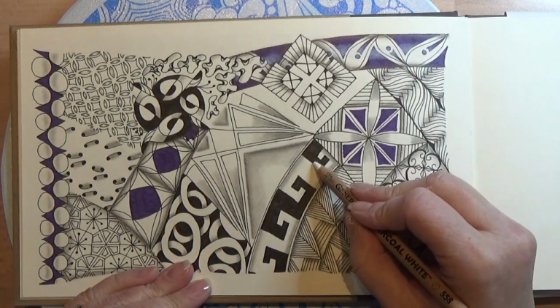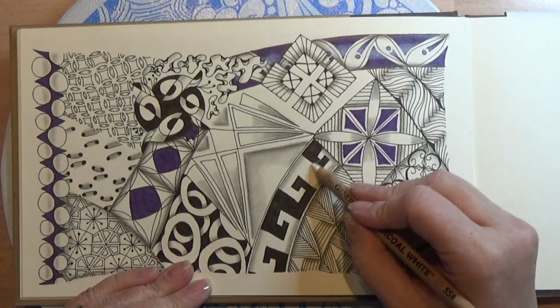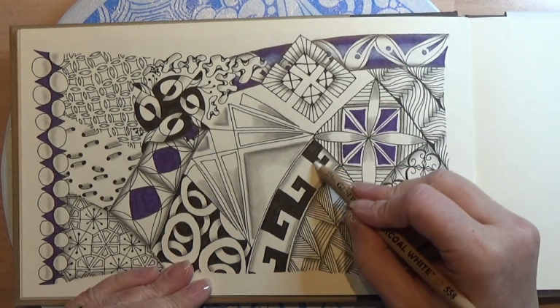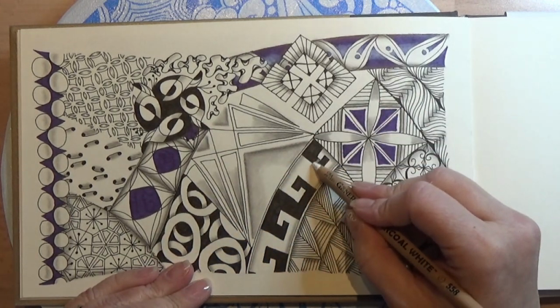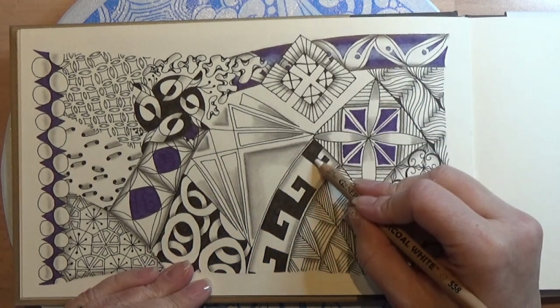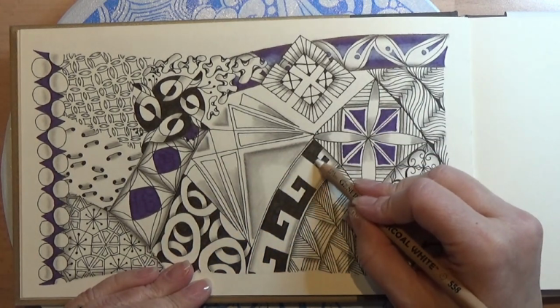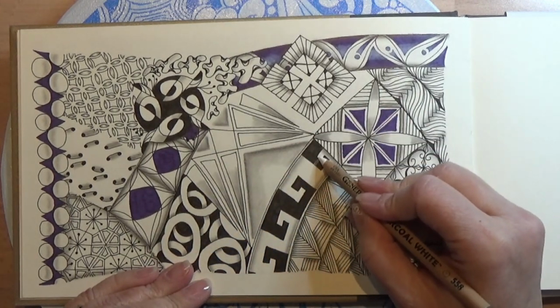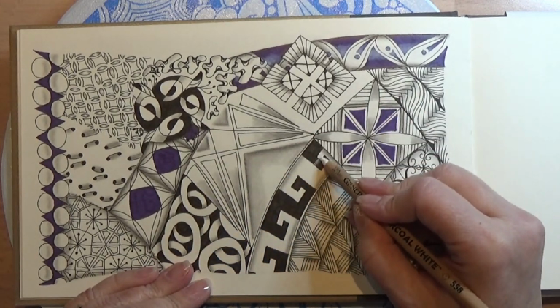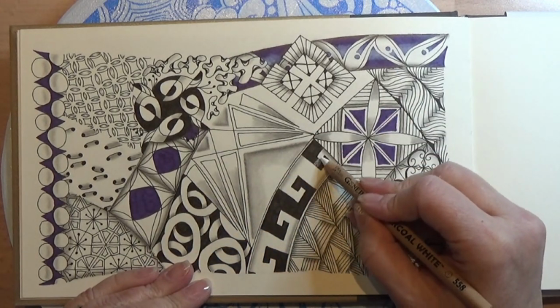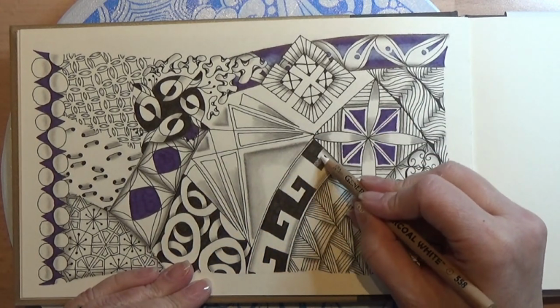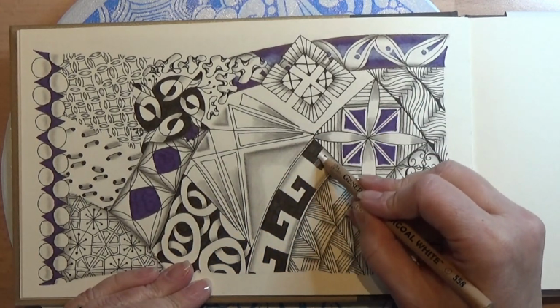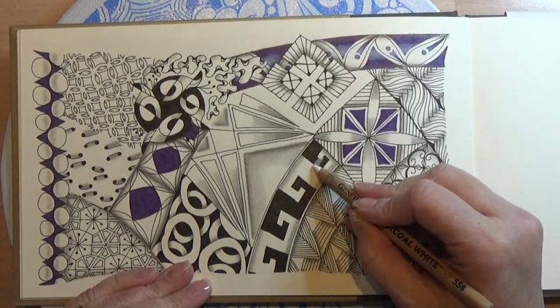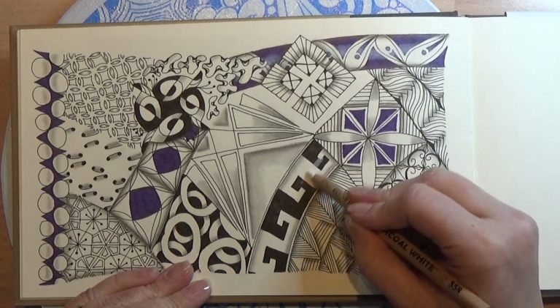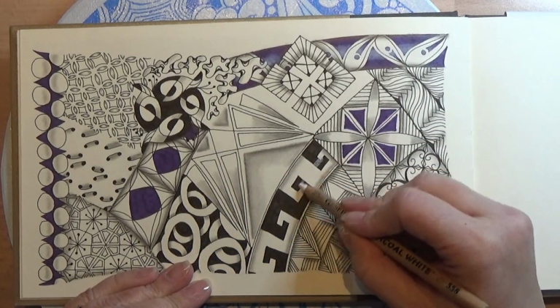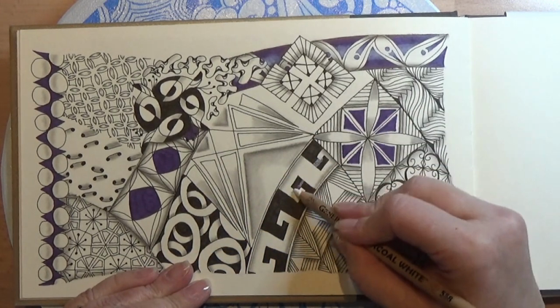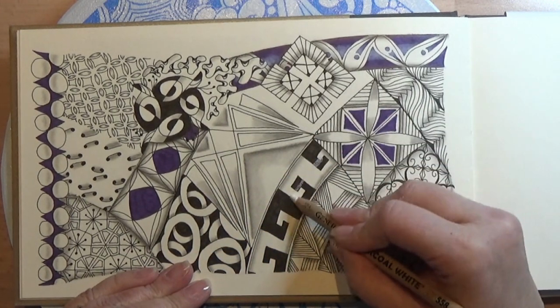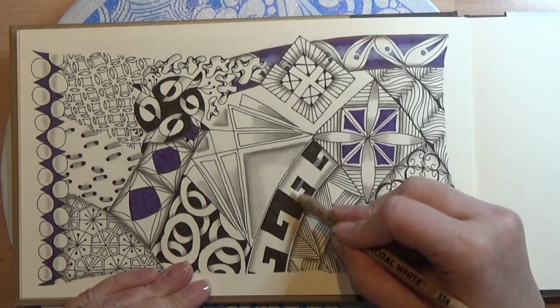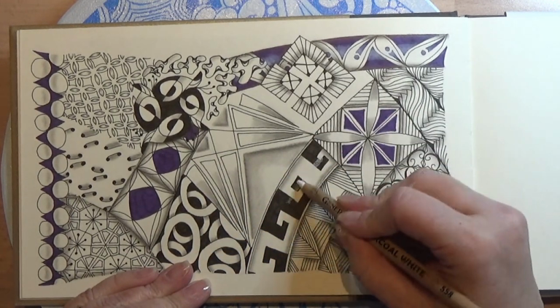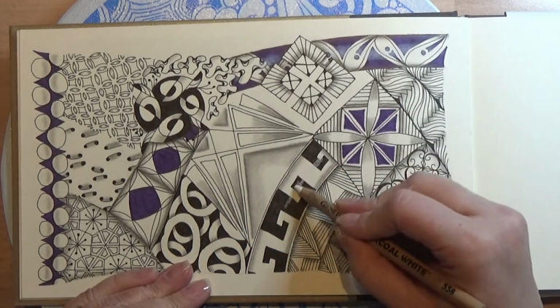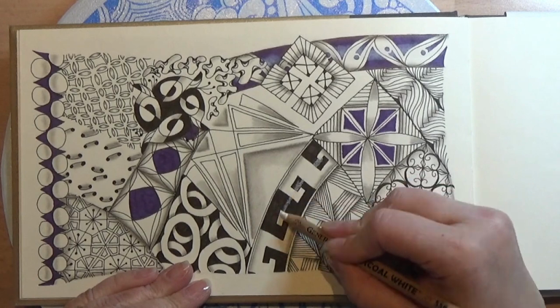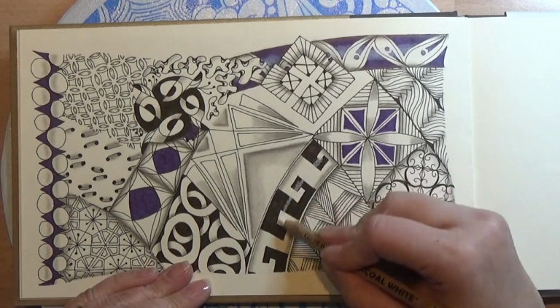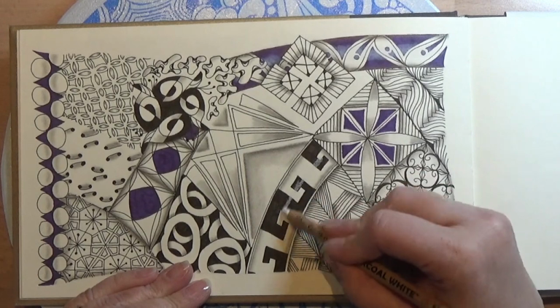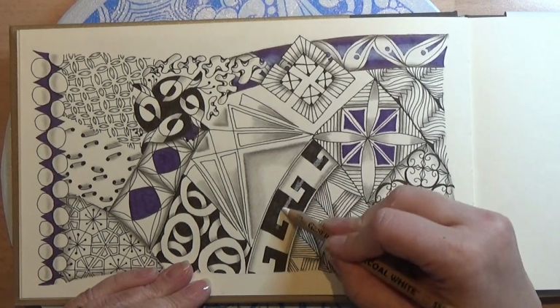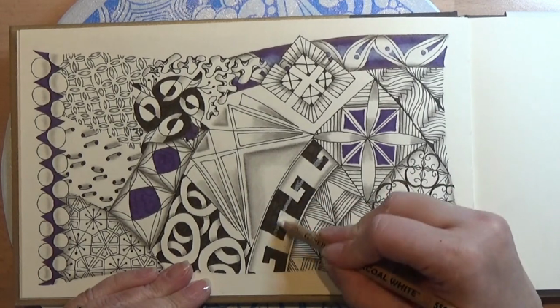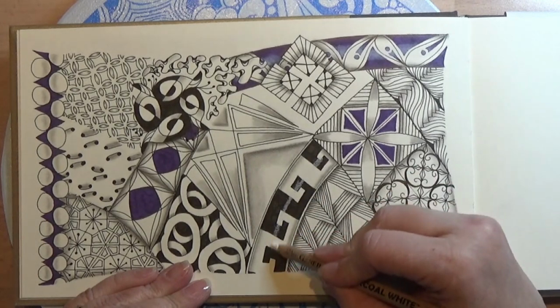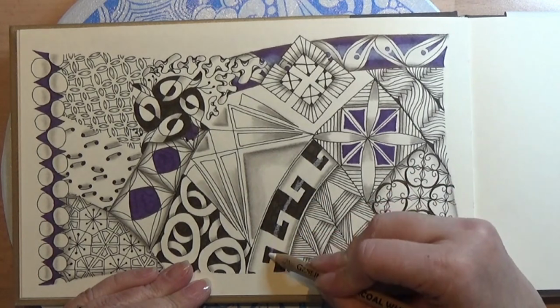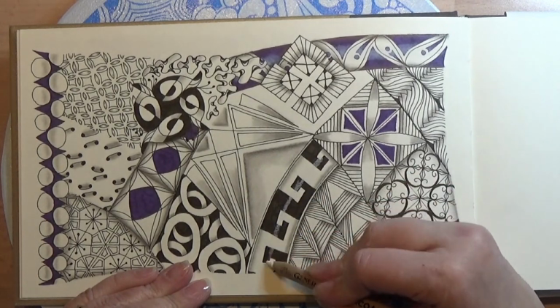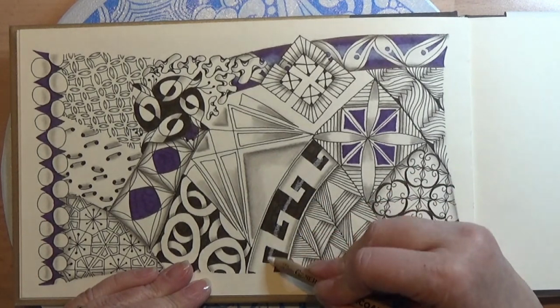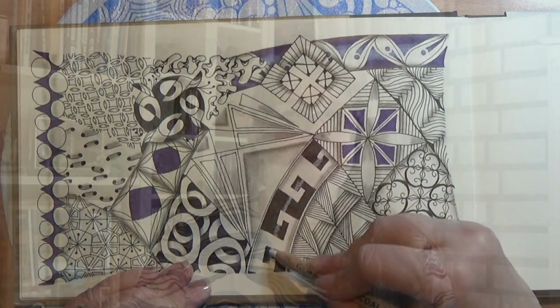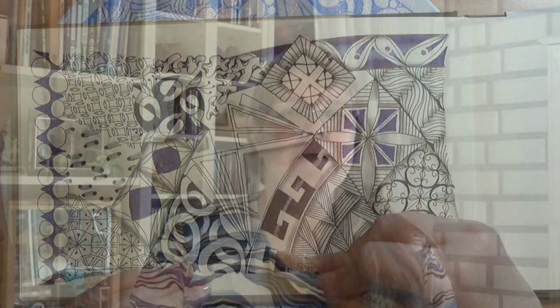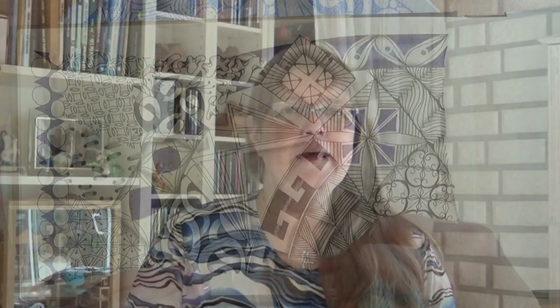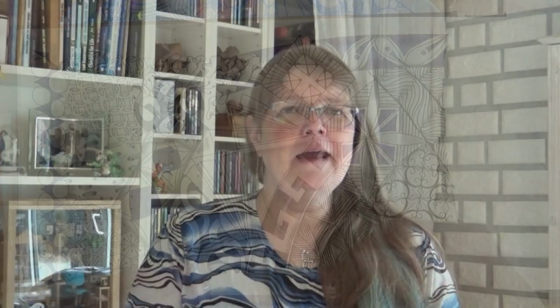I could make a white ribbon here in the middle of this ribbon.